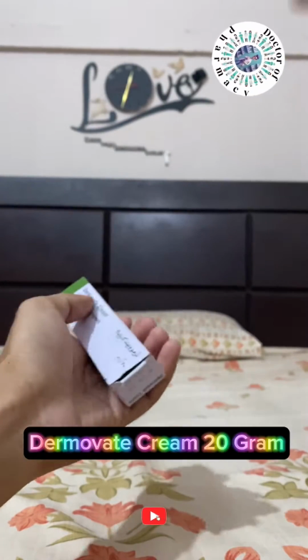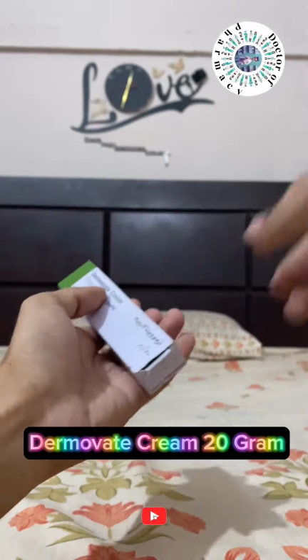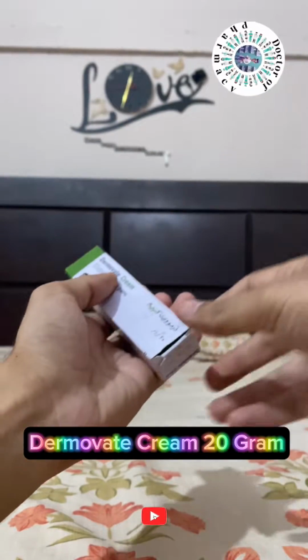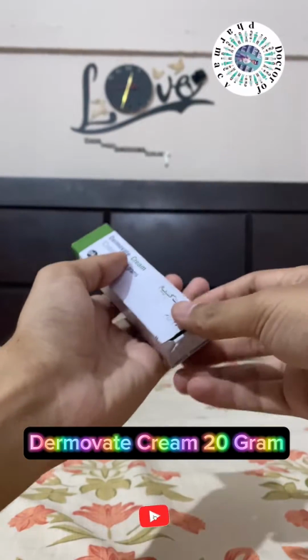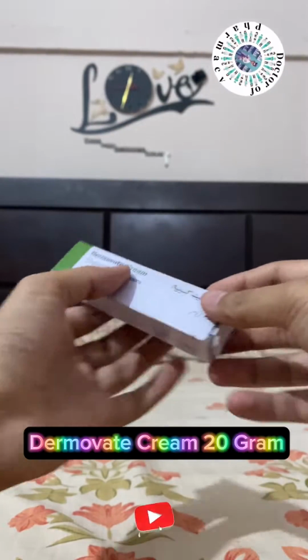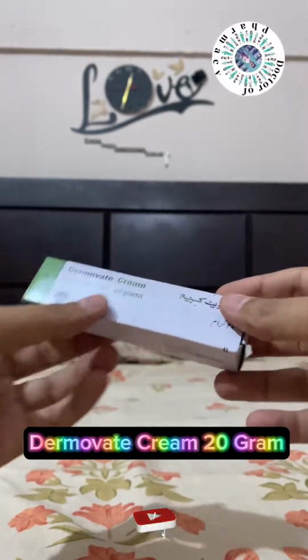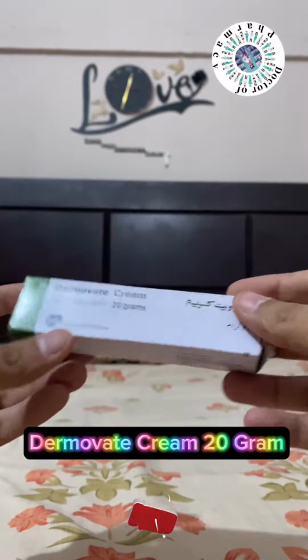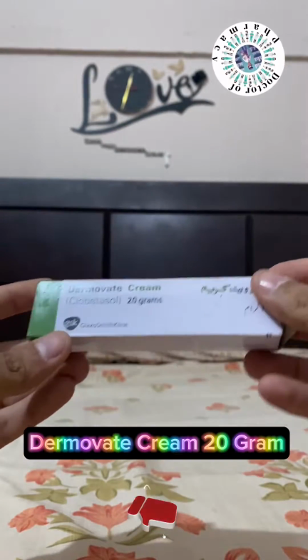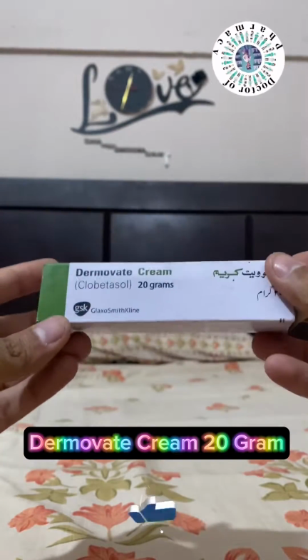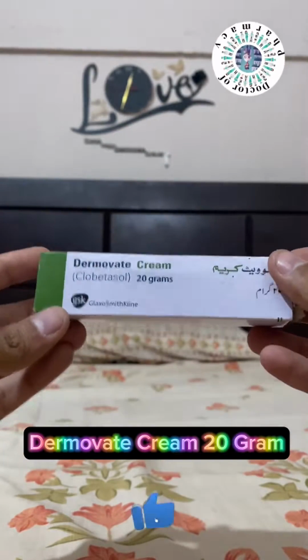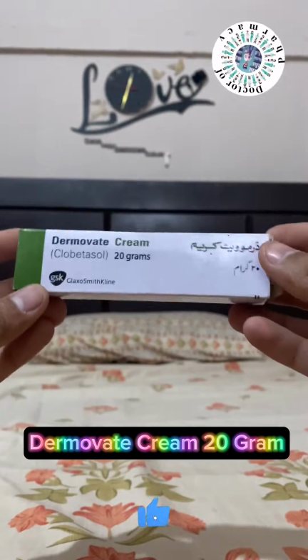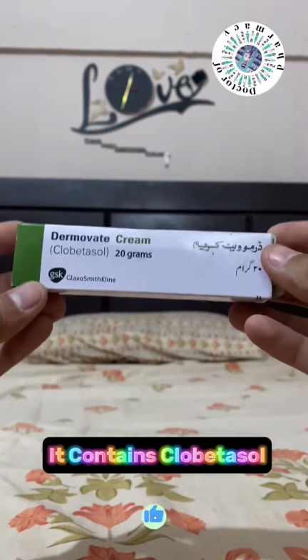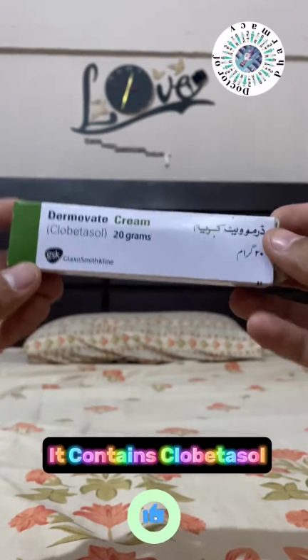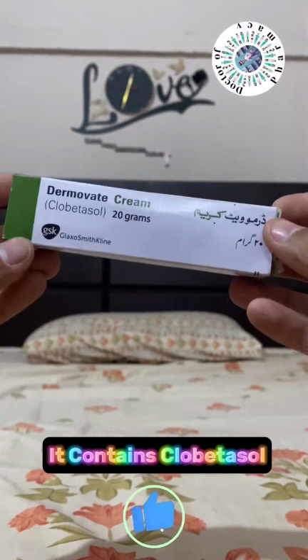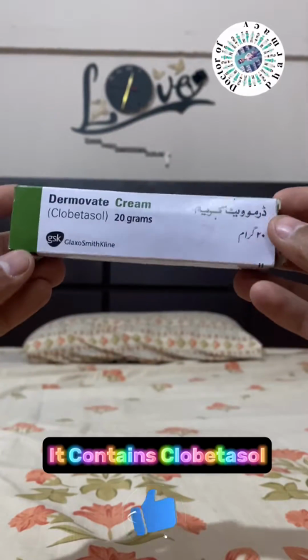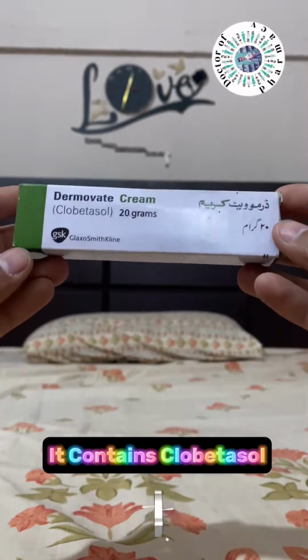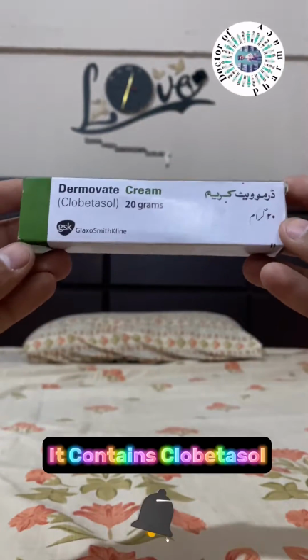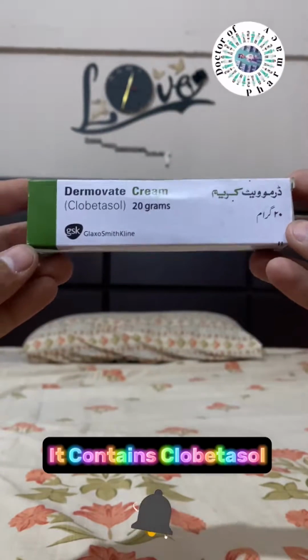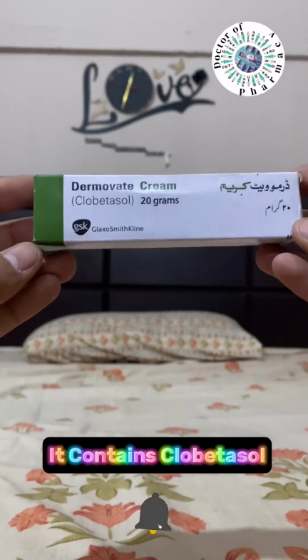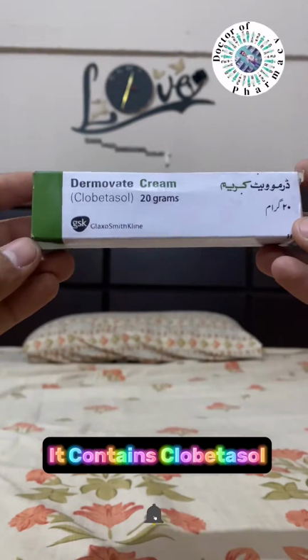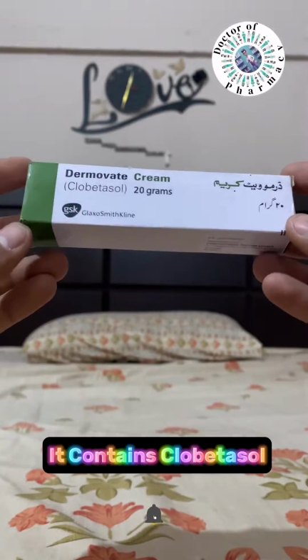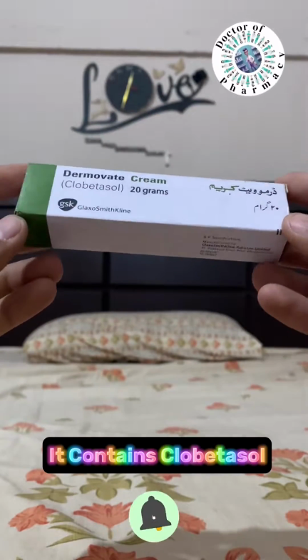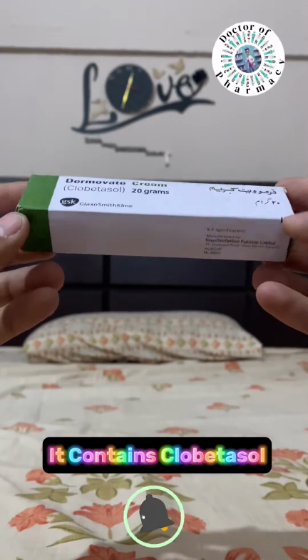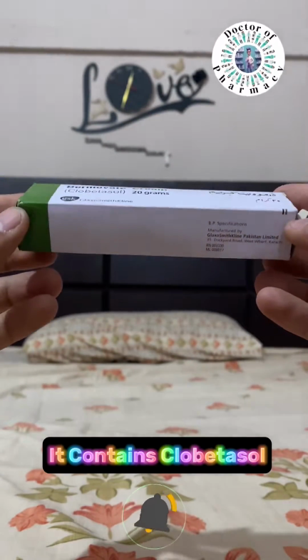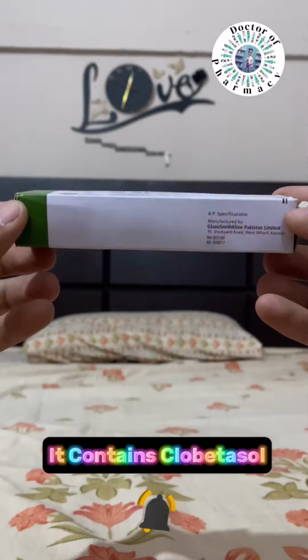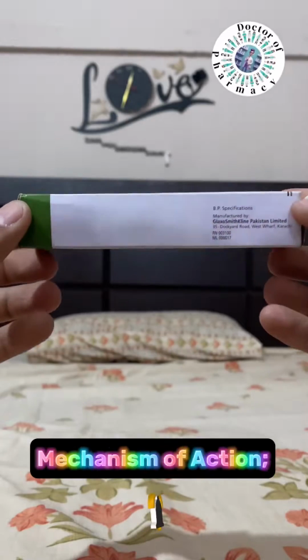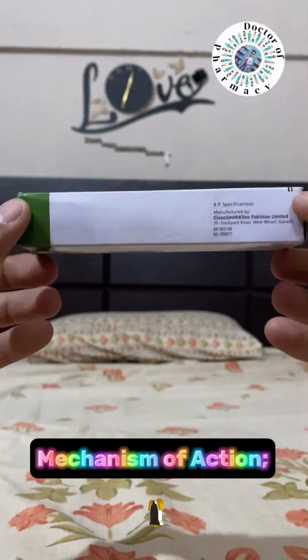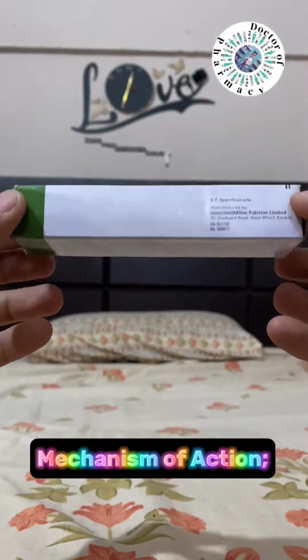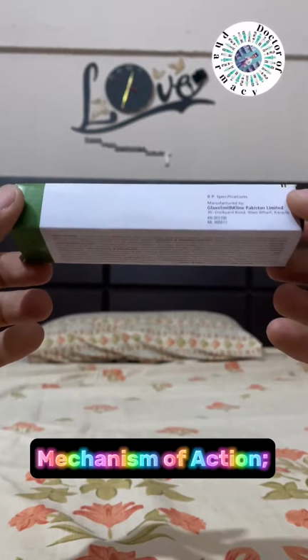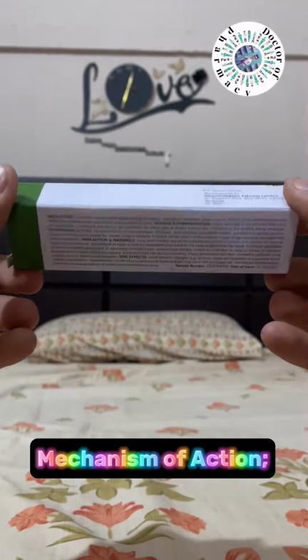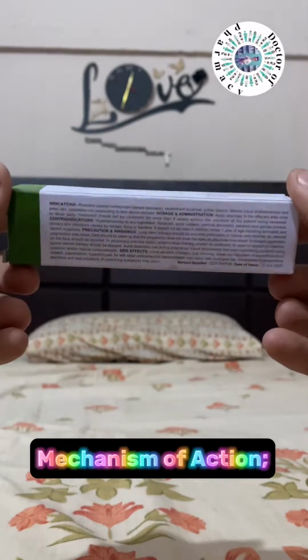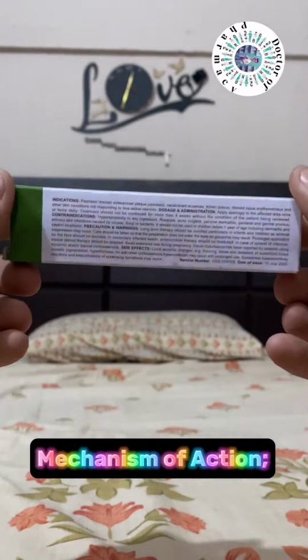Dermavate Cream 20-gram. It contains clobetasol. Mechanism of action: